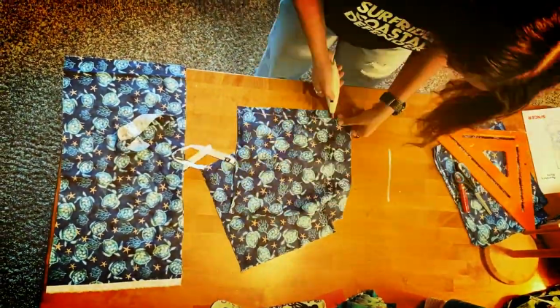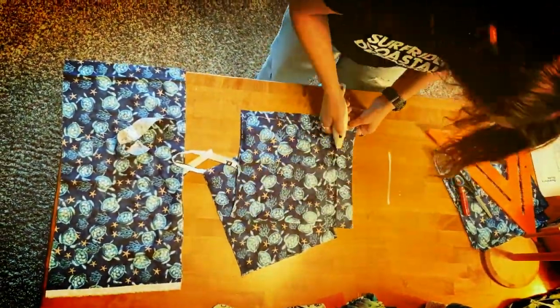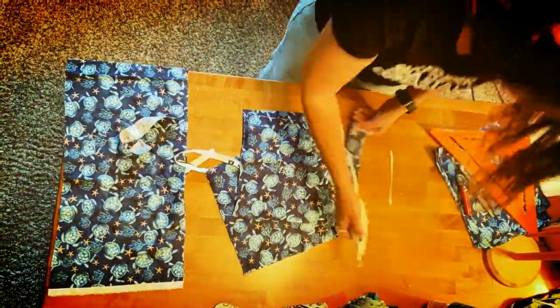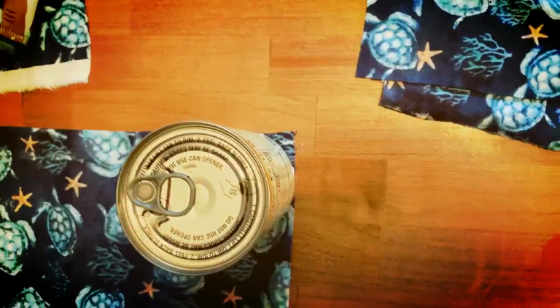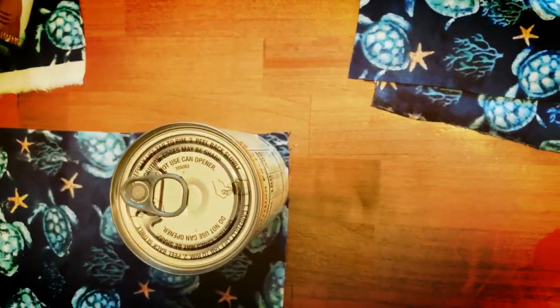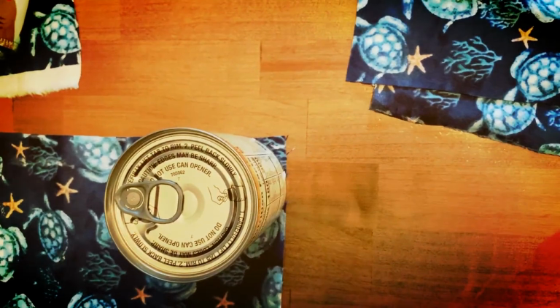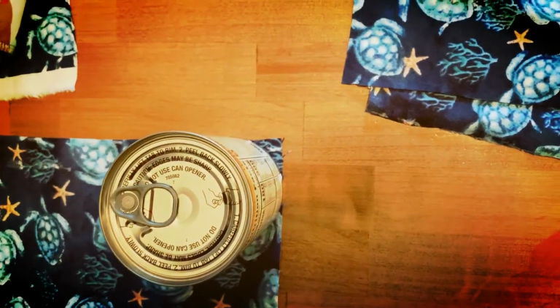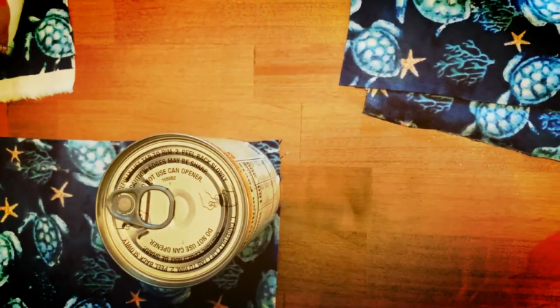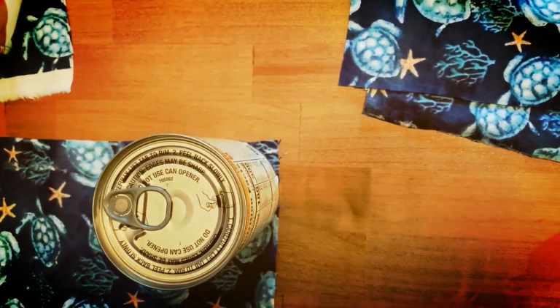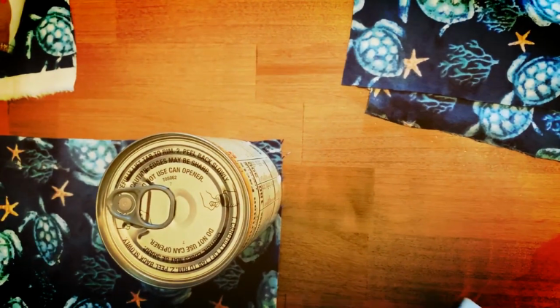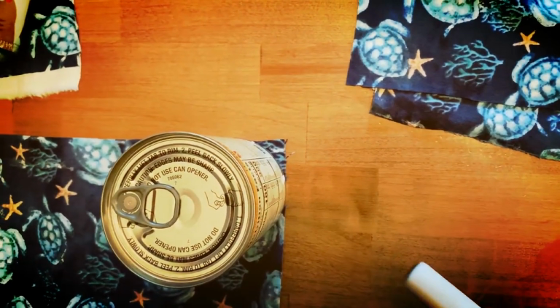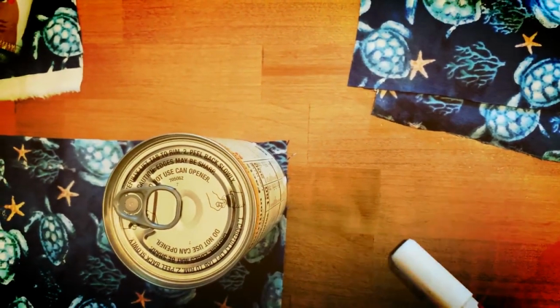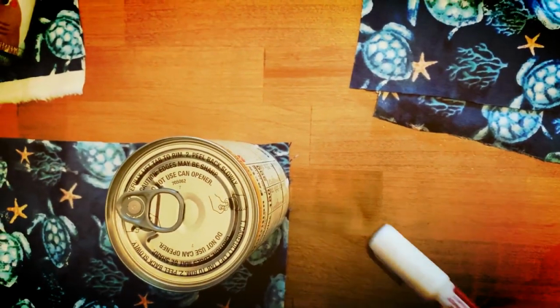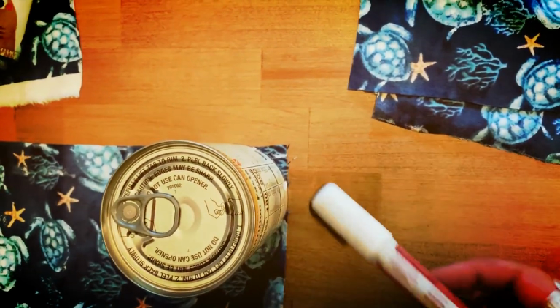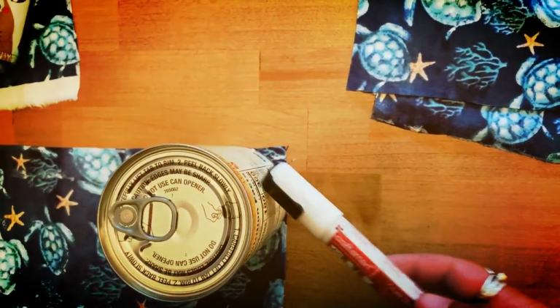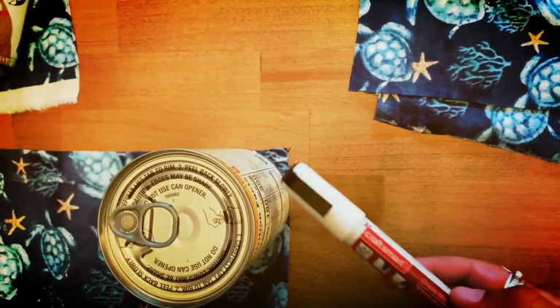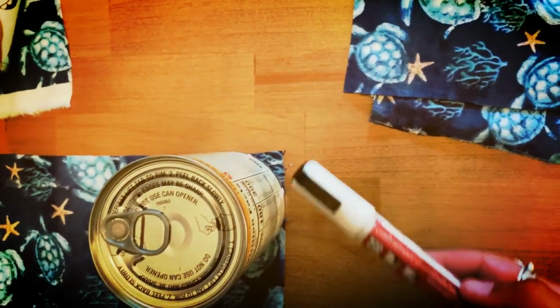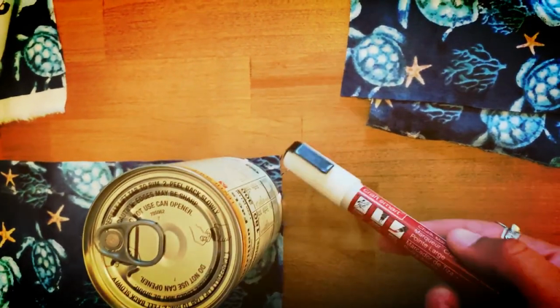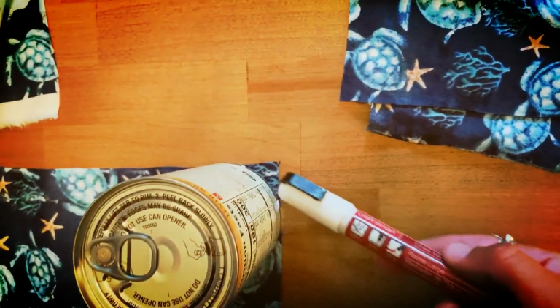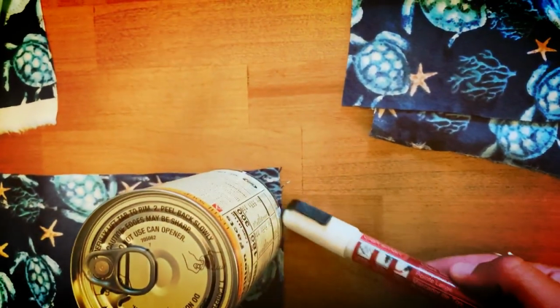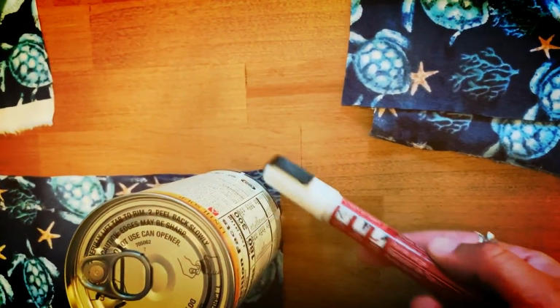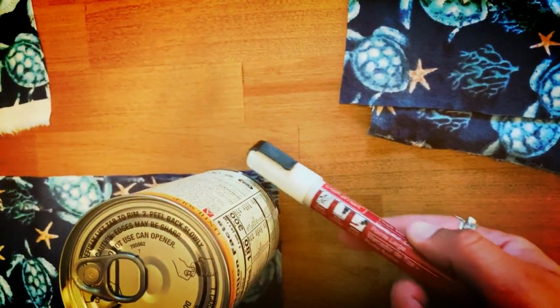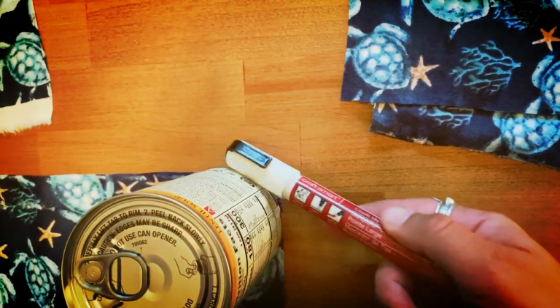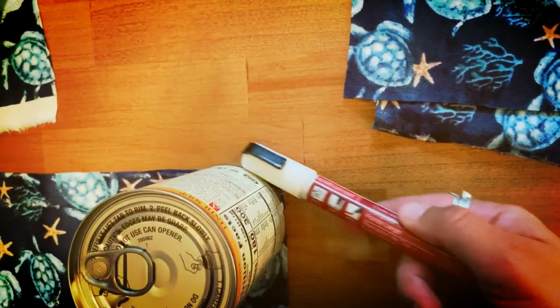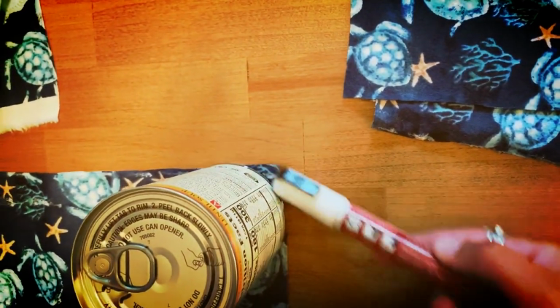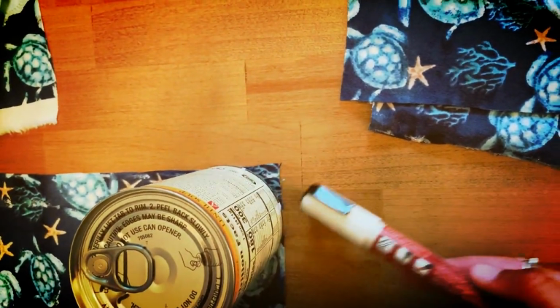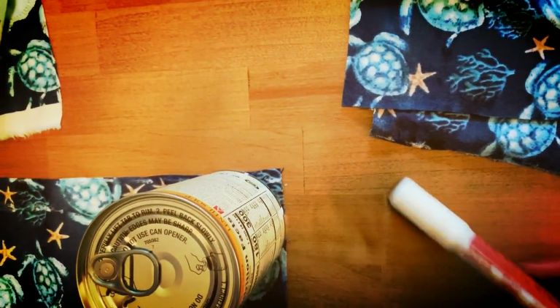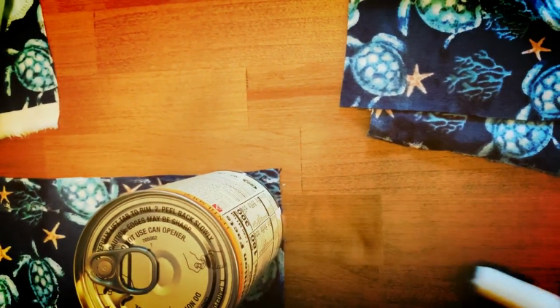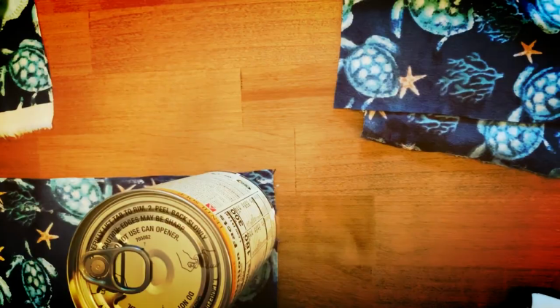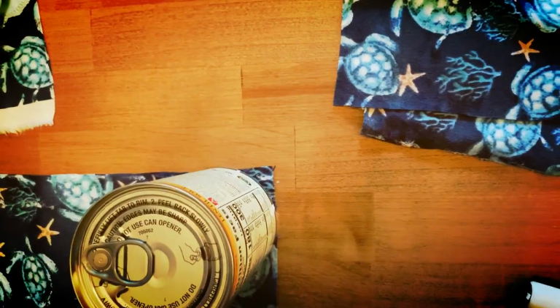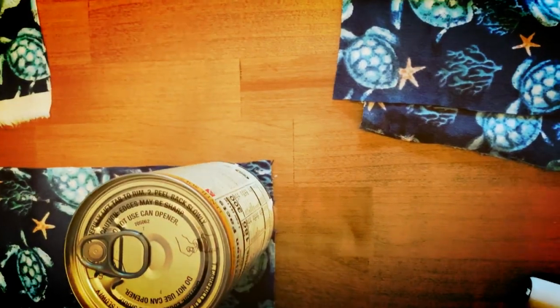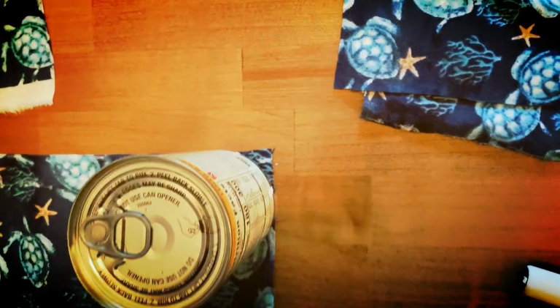In order to get the rounded corners on my napkins, I honestly just use a can. I have it marked out here and then I just draw the radius.